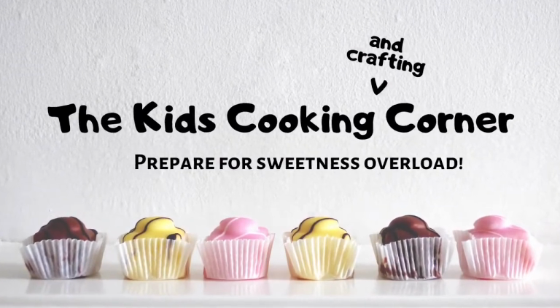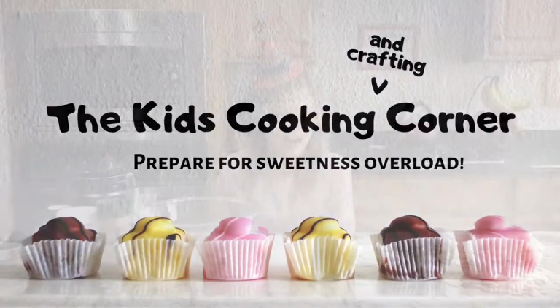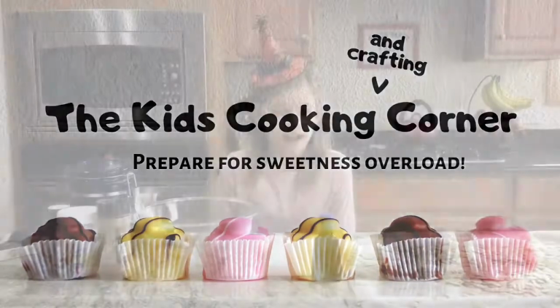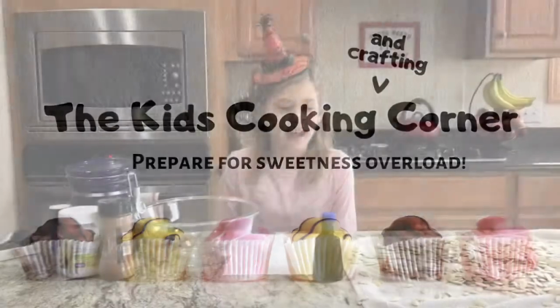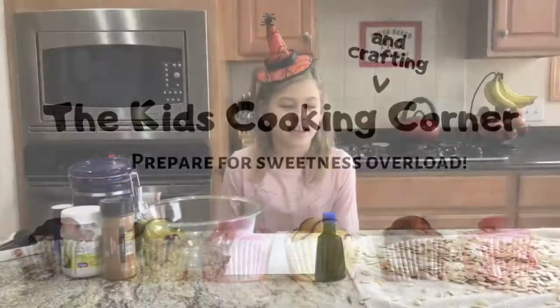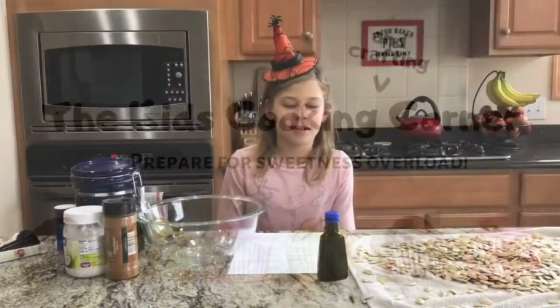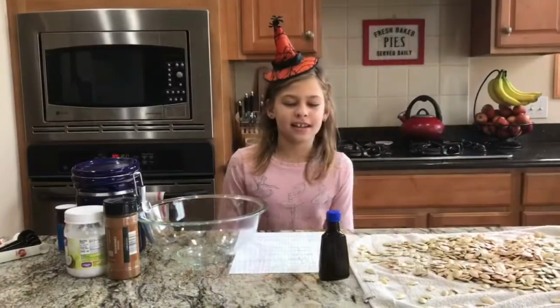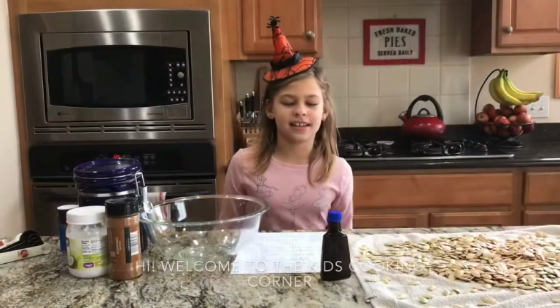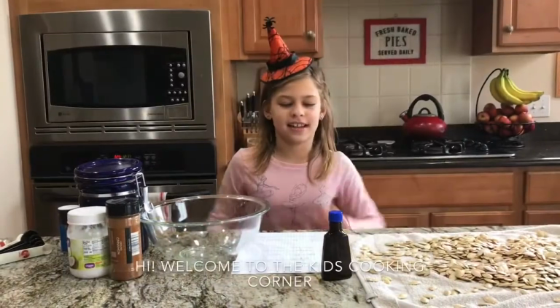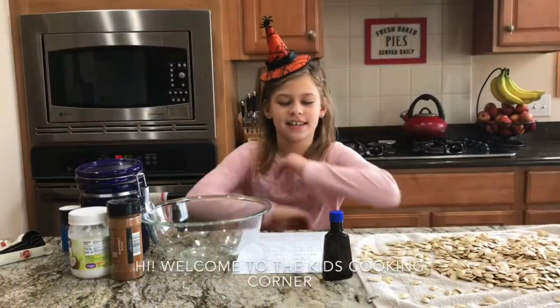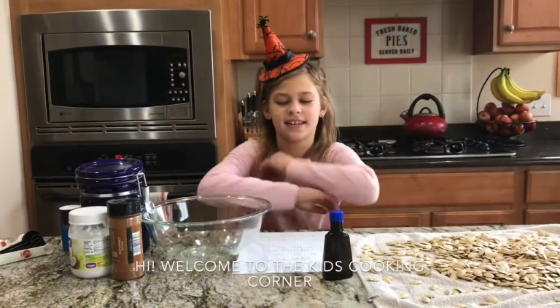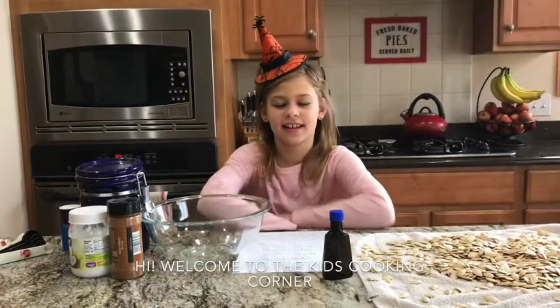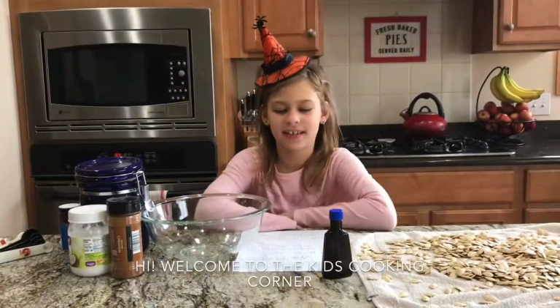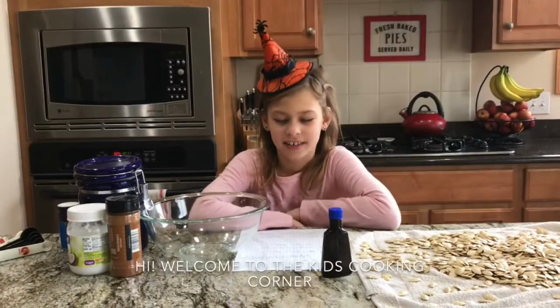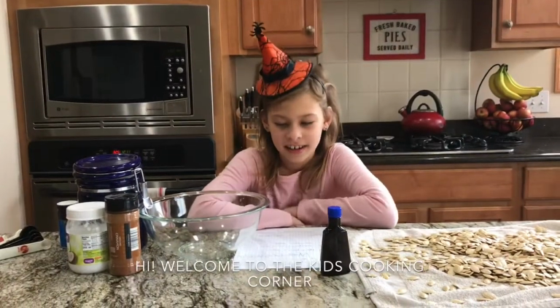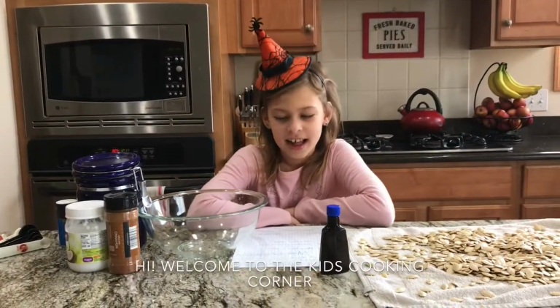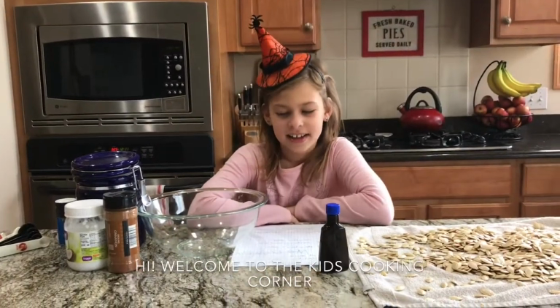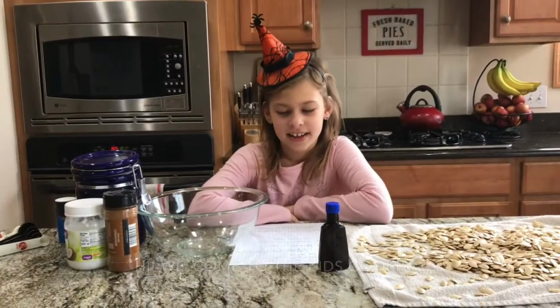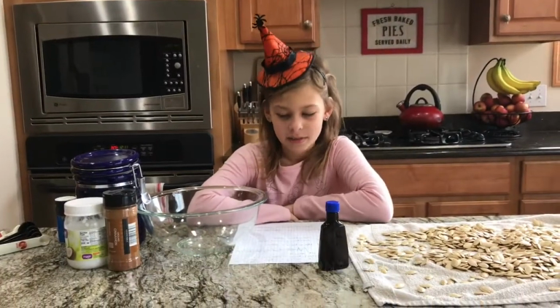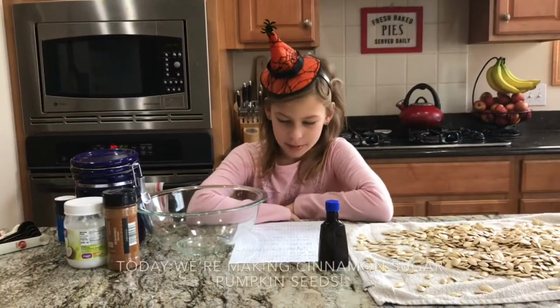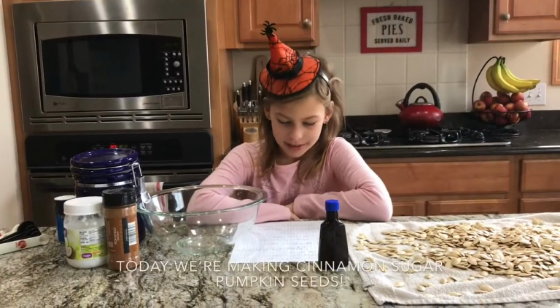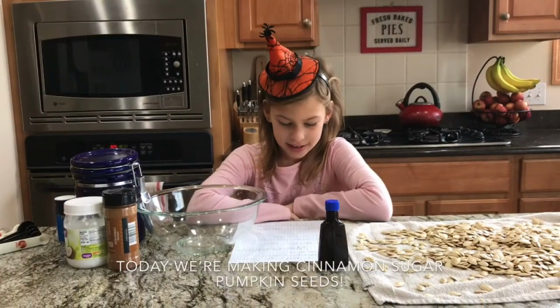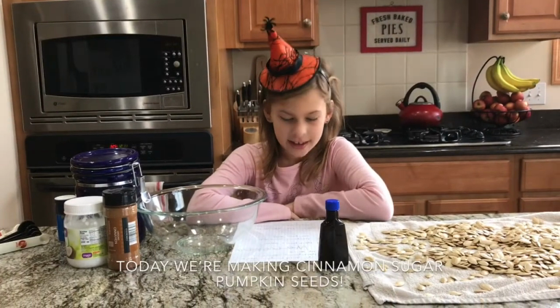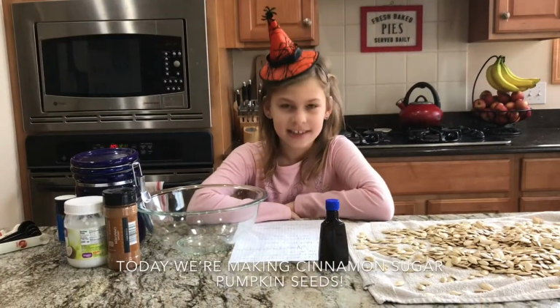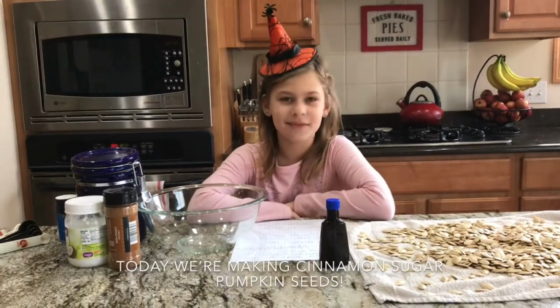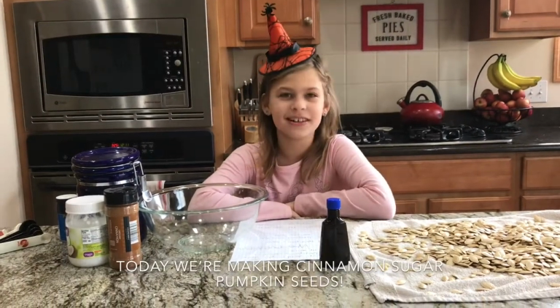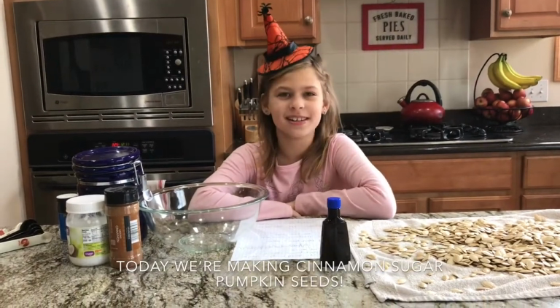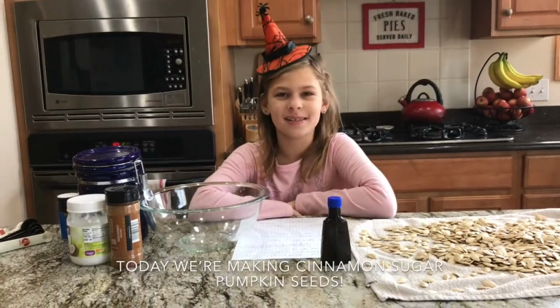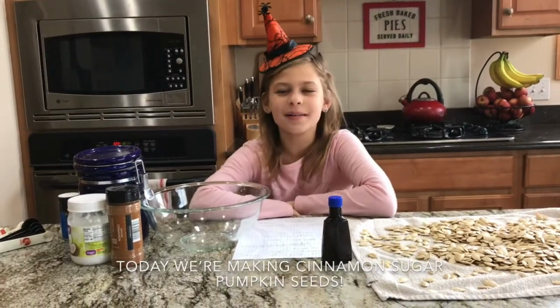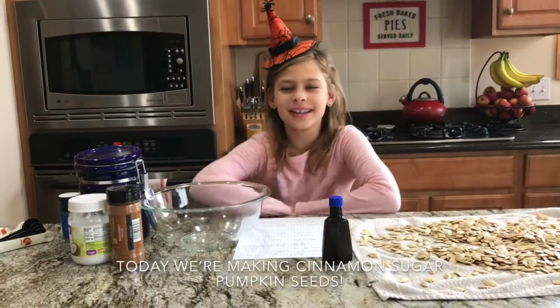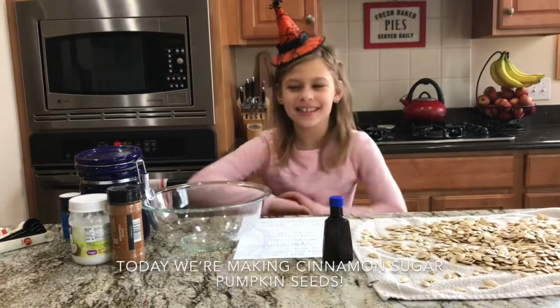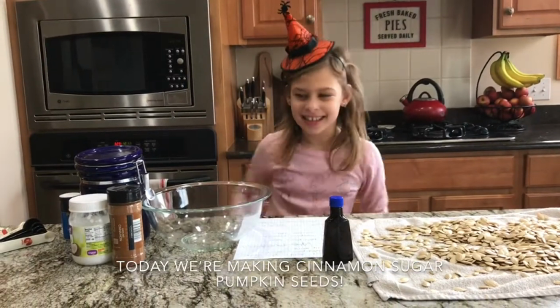Hi, welcome to the Kids Cooking Corner. Today we're making cinnamon sugar pumpkin seeds.